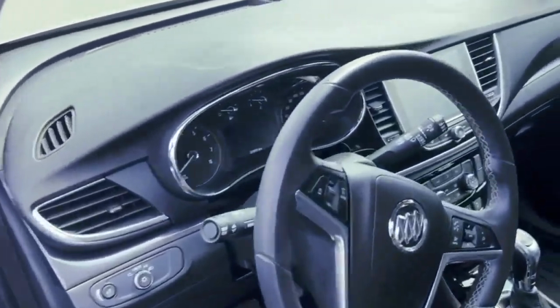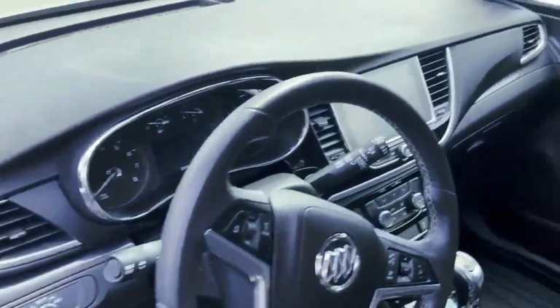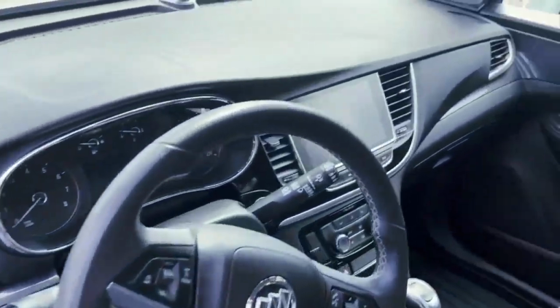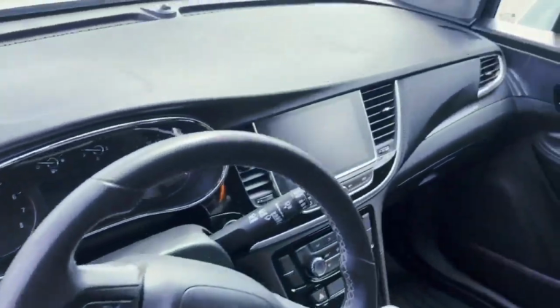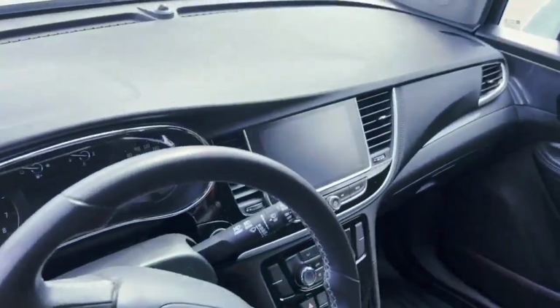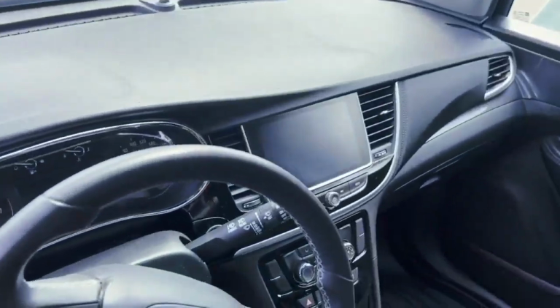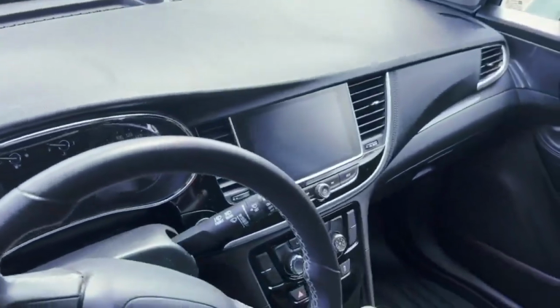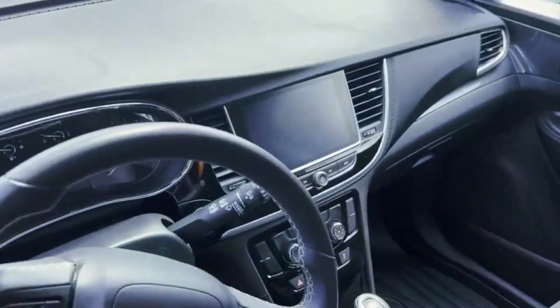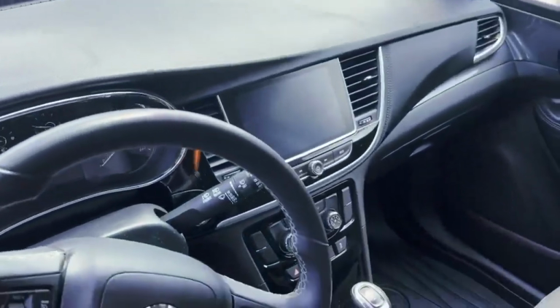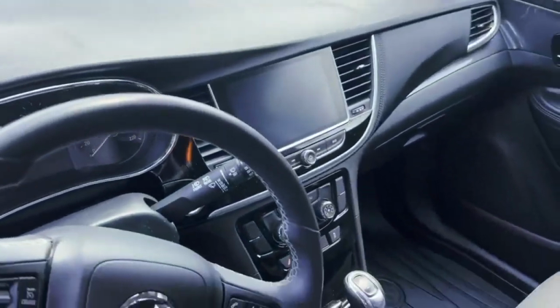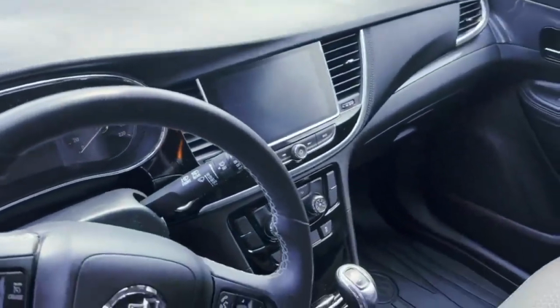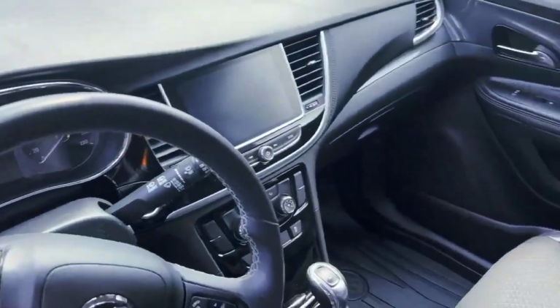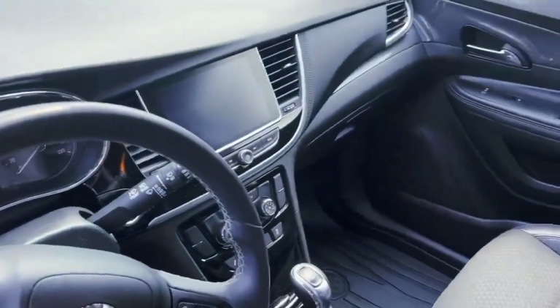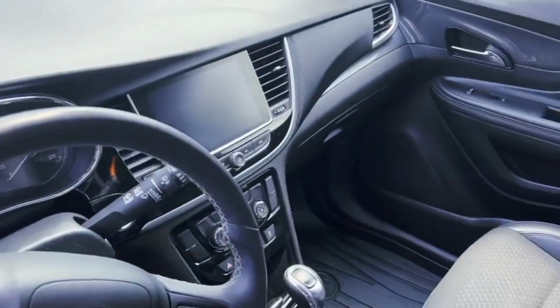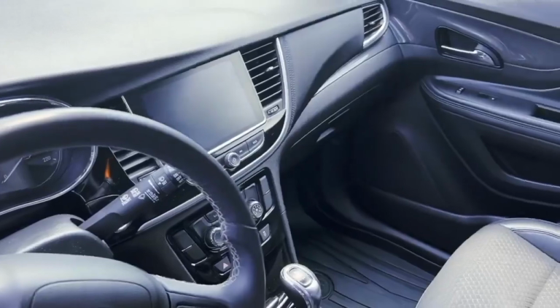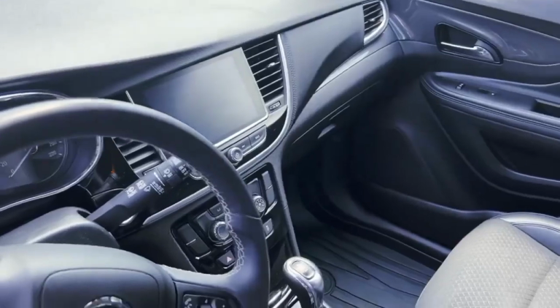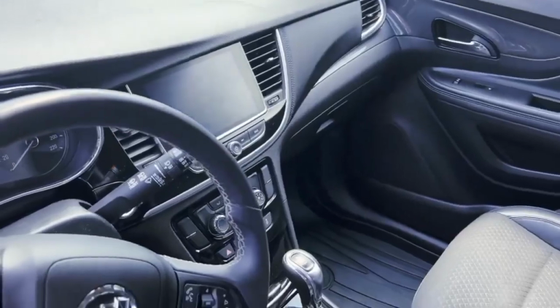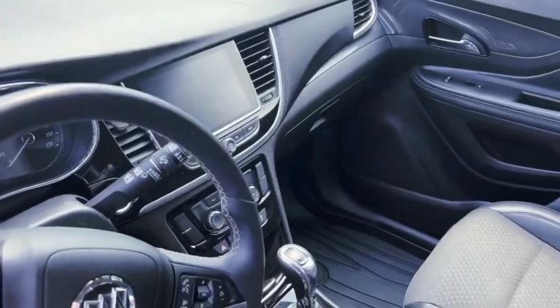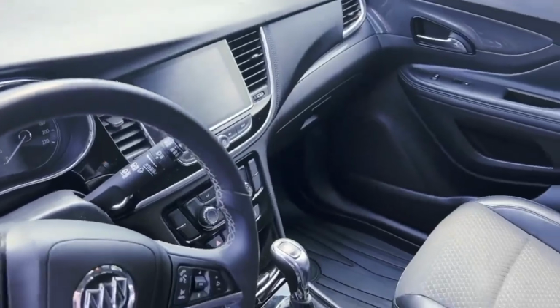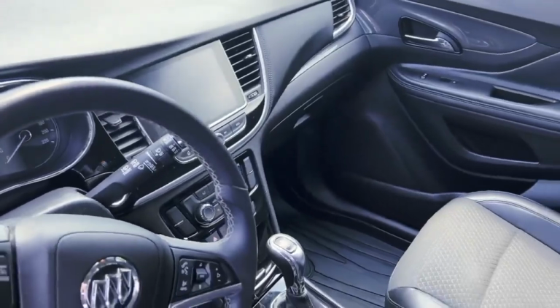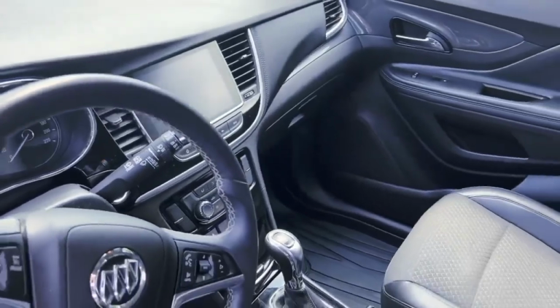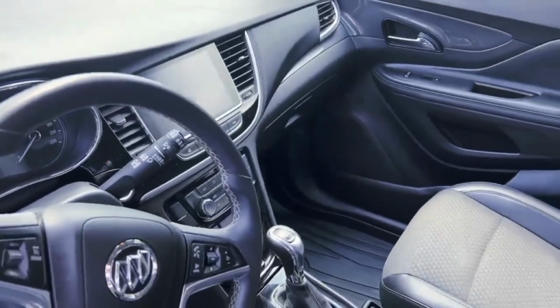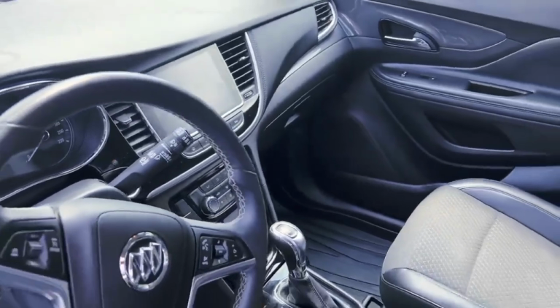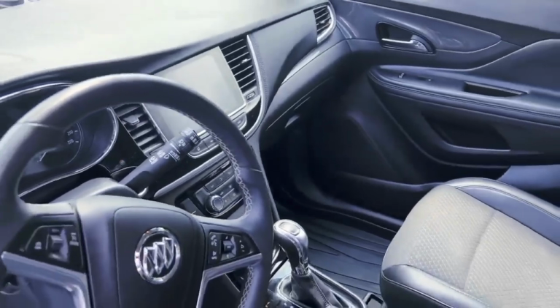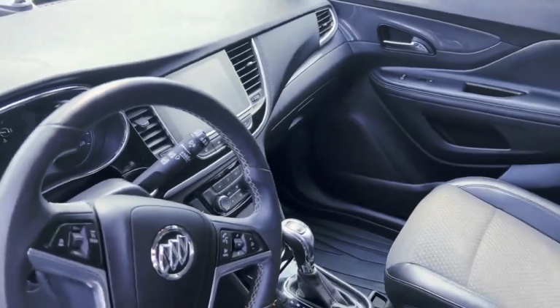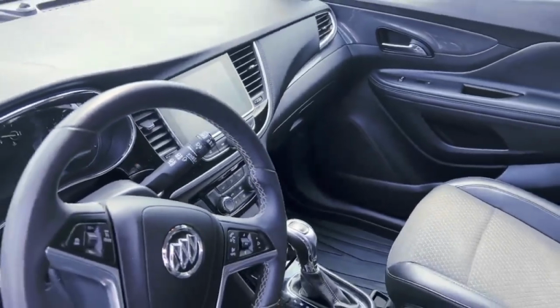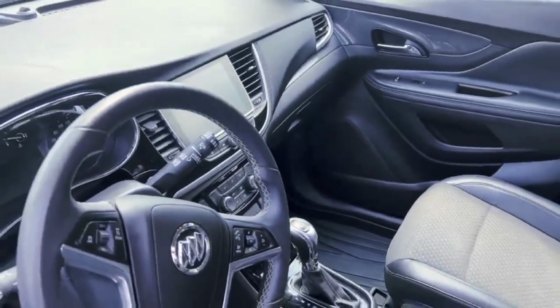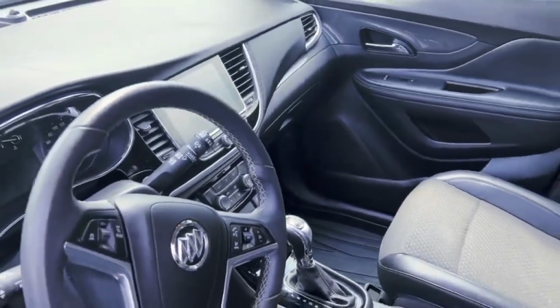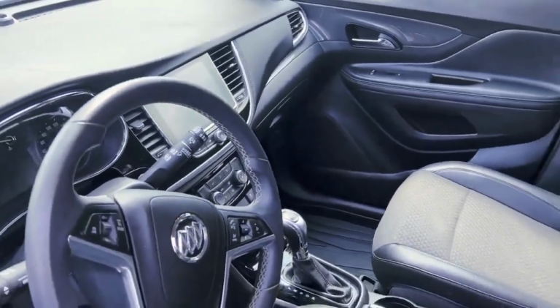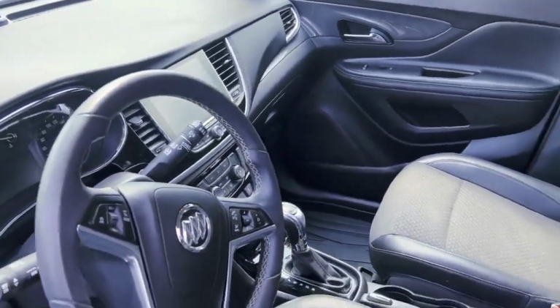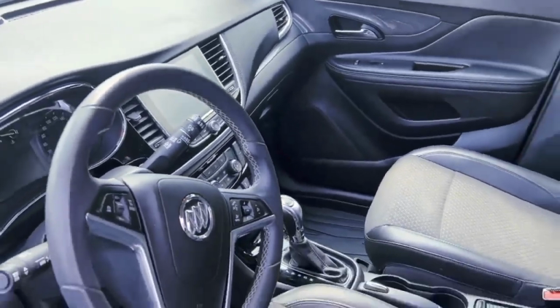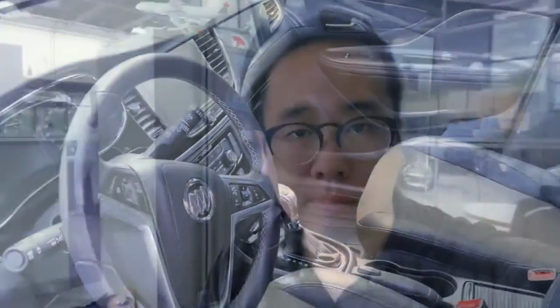Cruise control, Bluetooth touchscreen with the parking camera, and it also comes with Android Auto and Apple CarPlay.